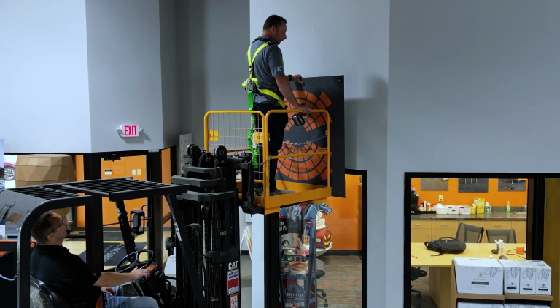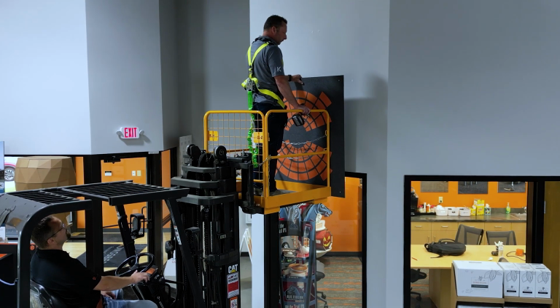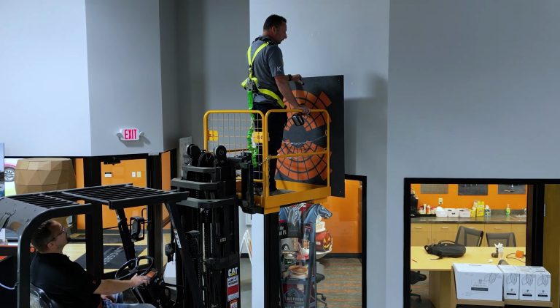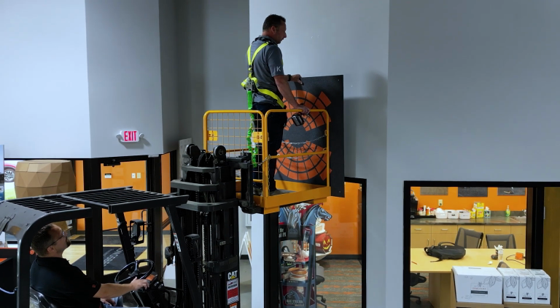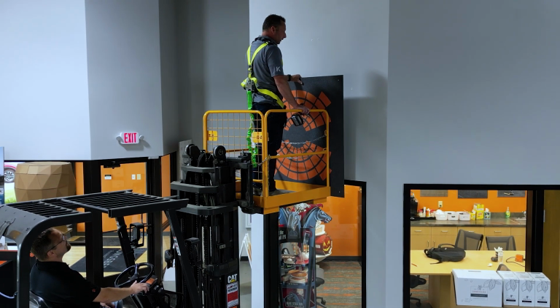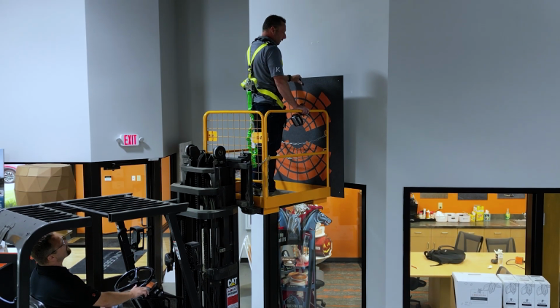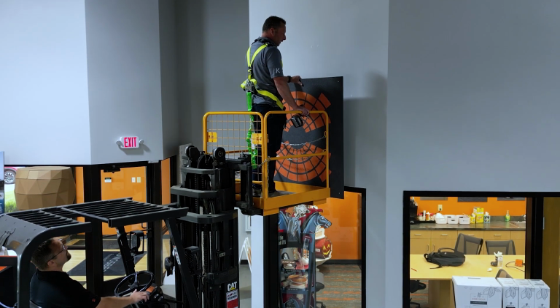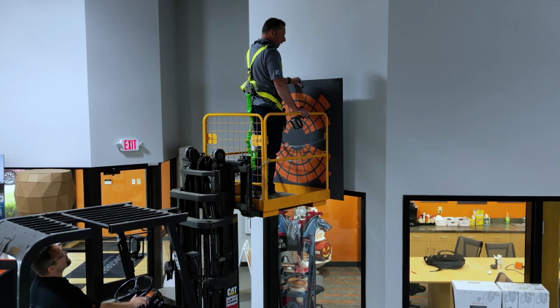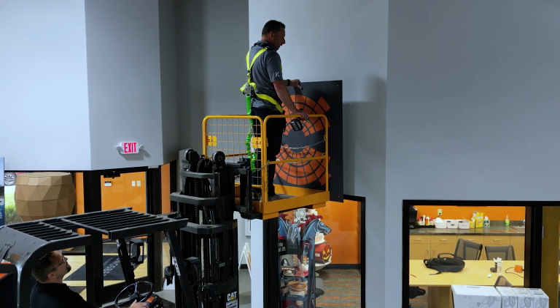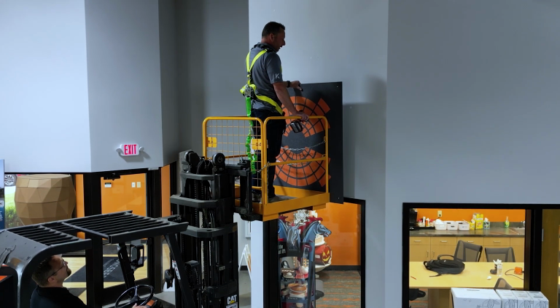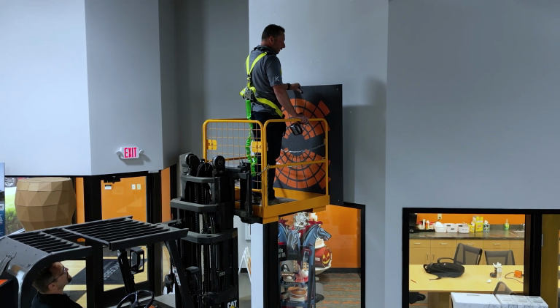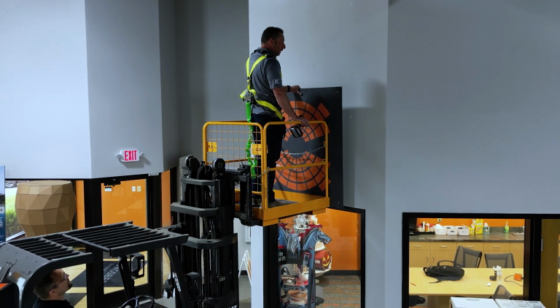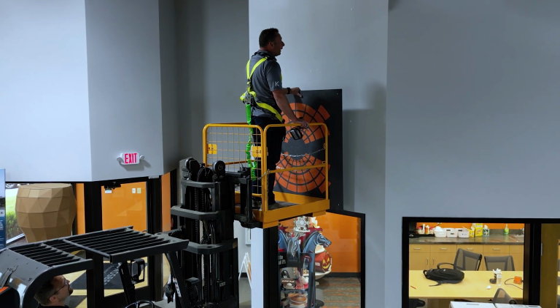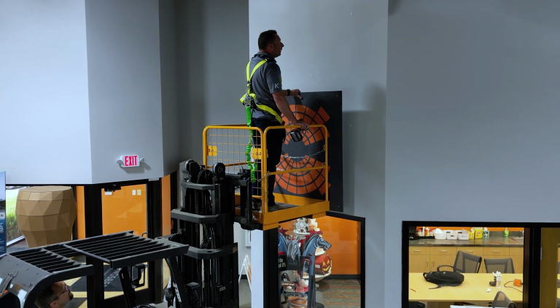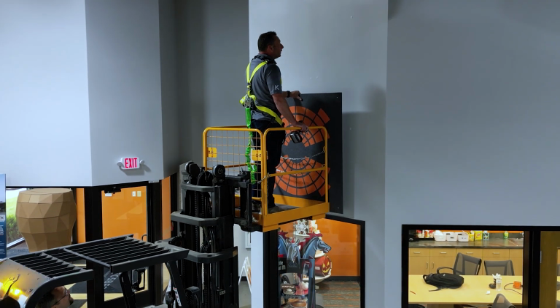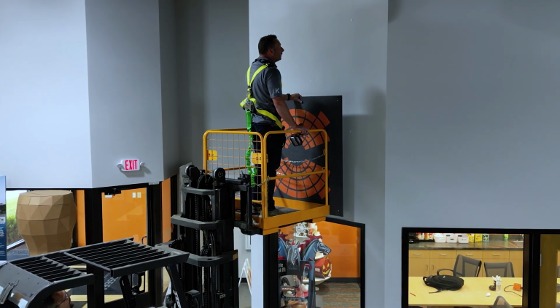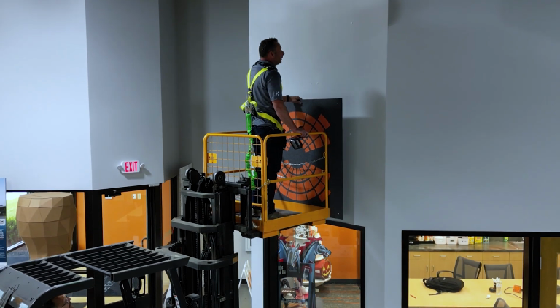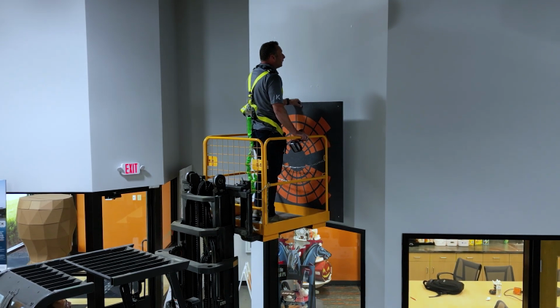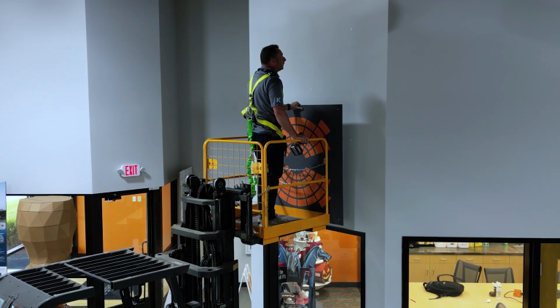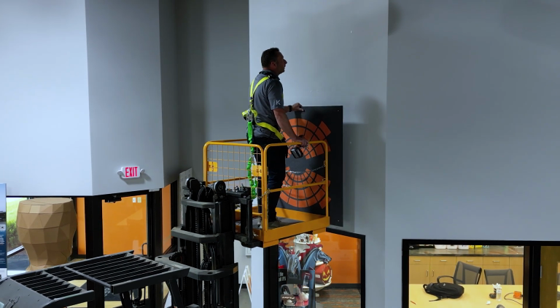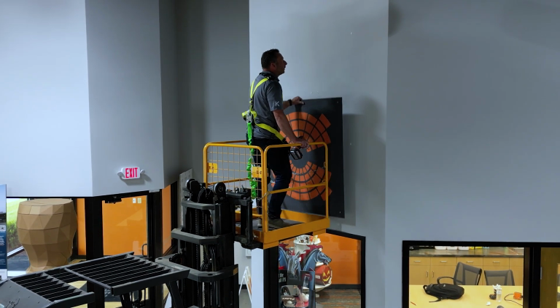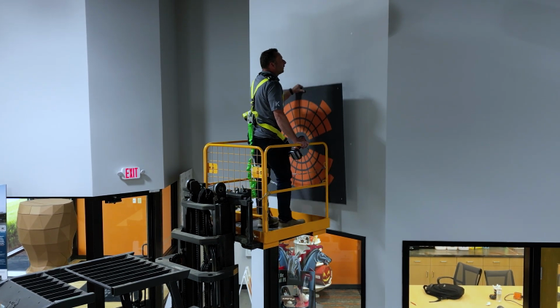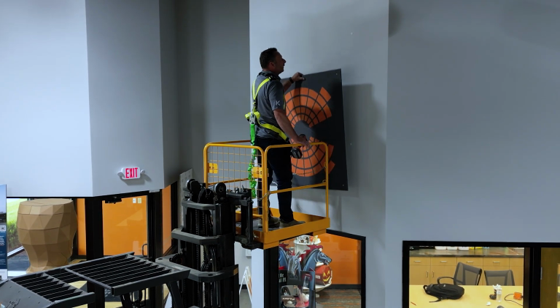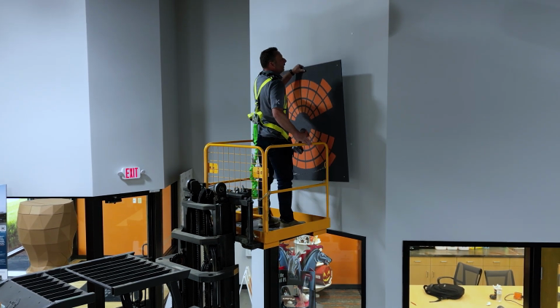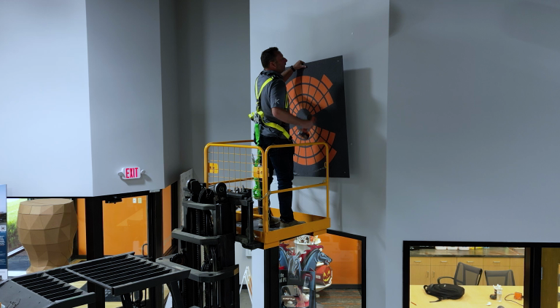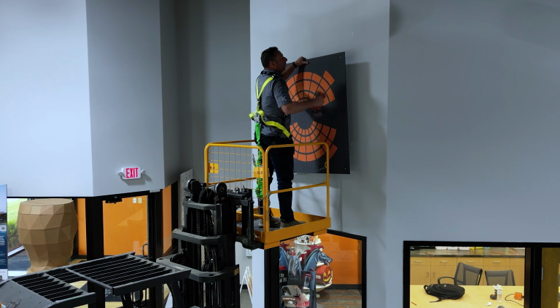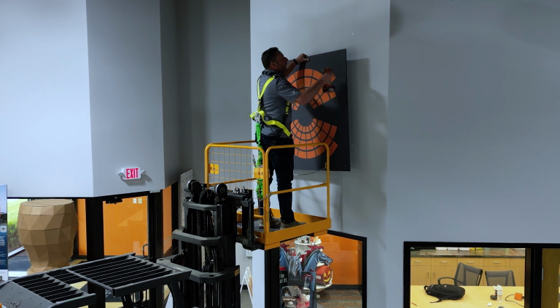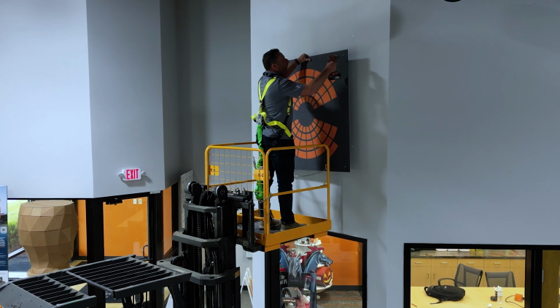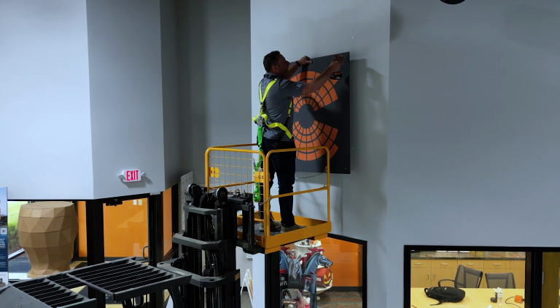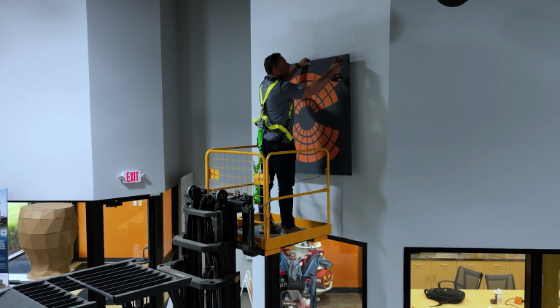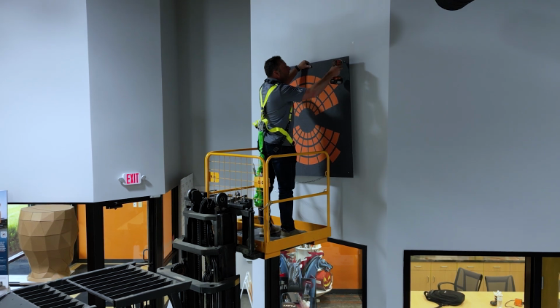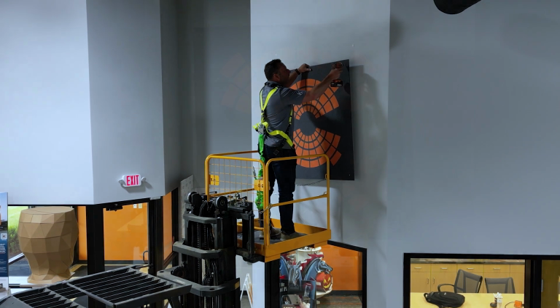The panels are then secured to the wall with drywall anchors and screws. We're going to put the first two screws in place.